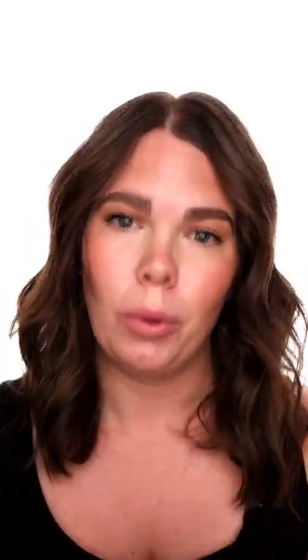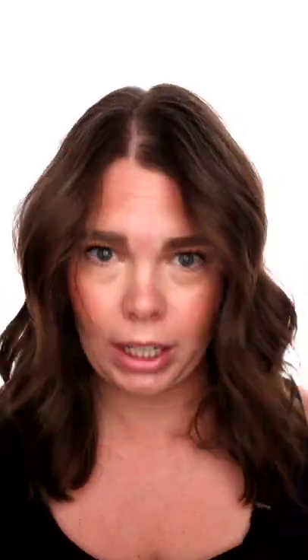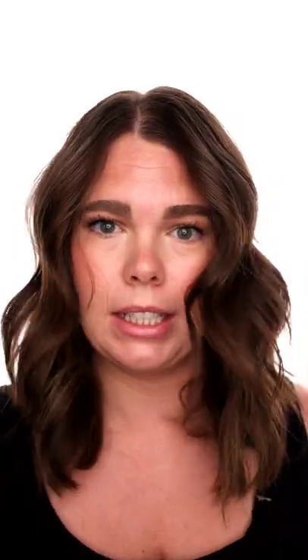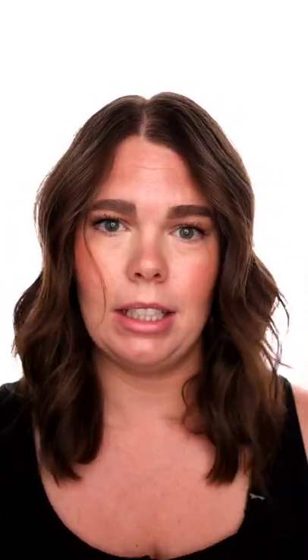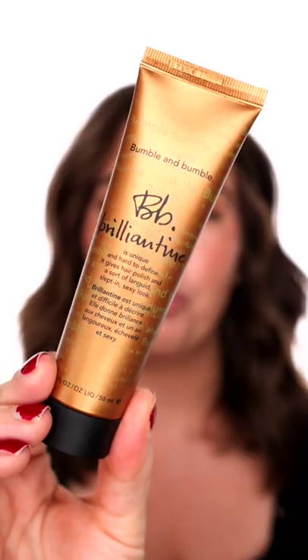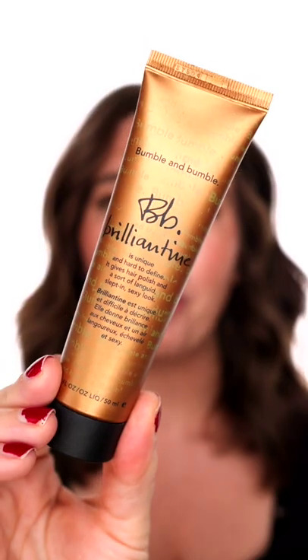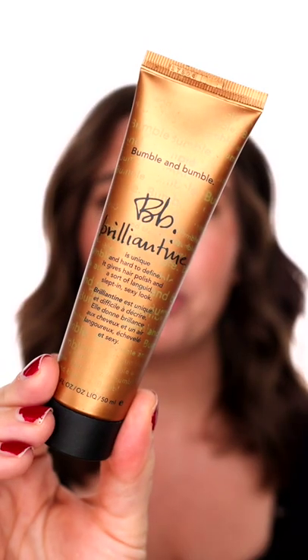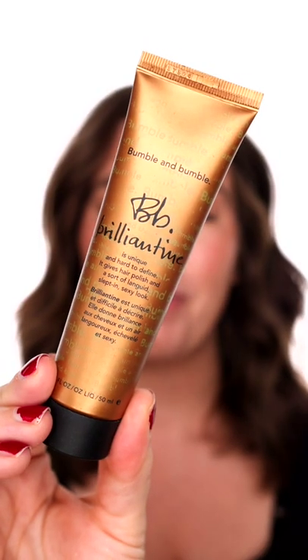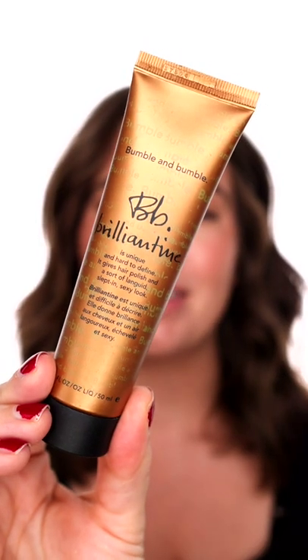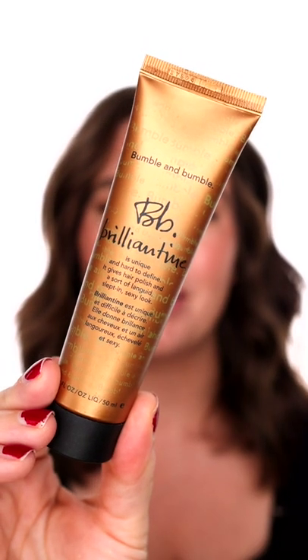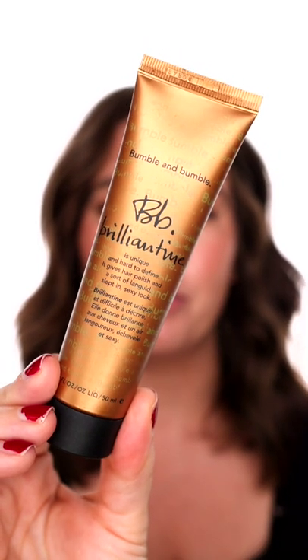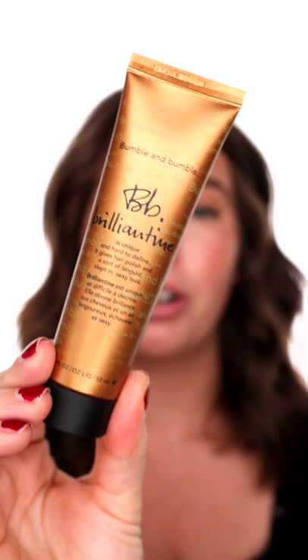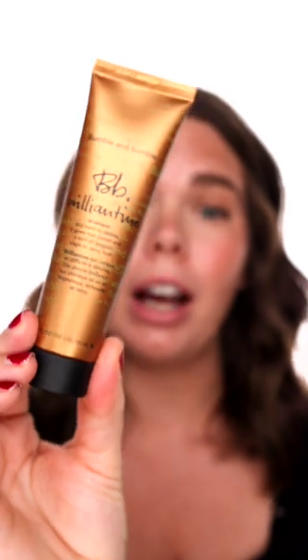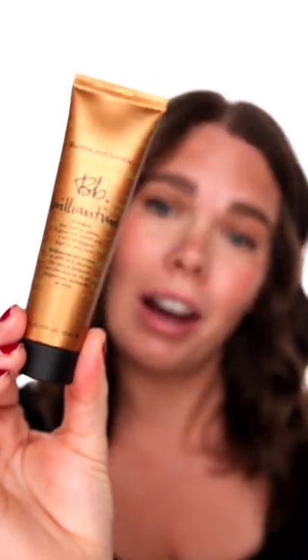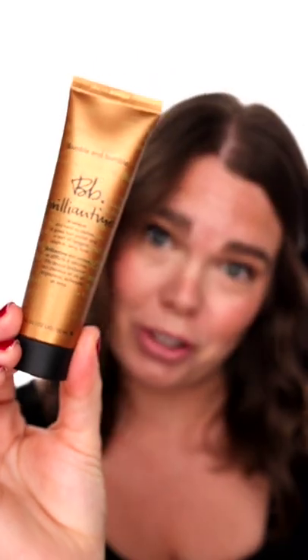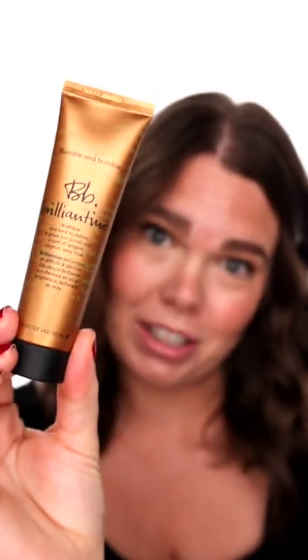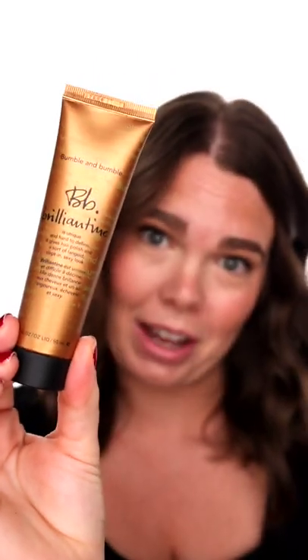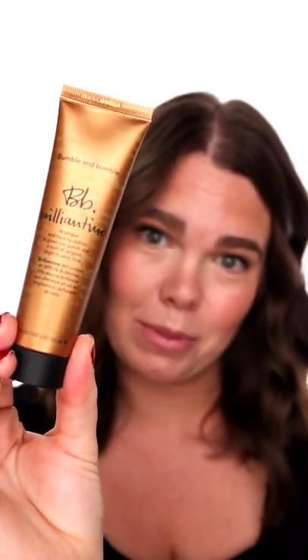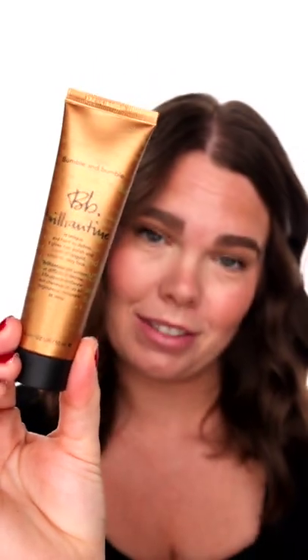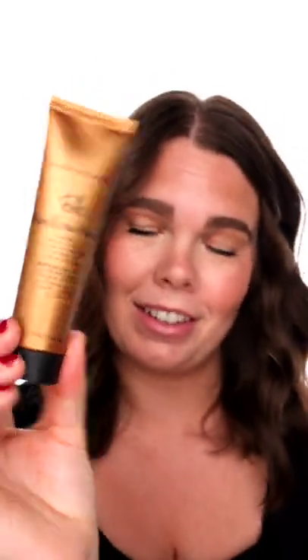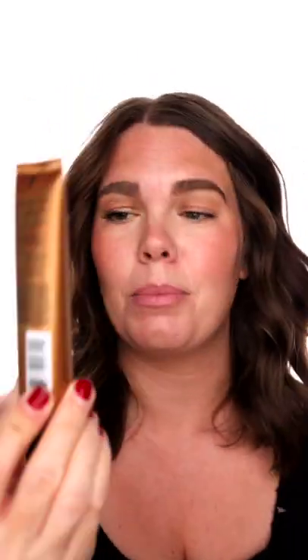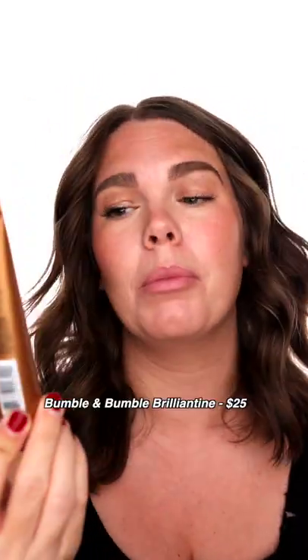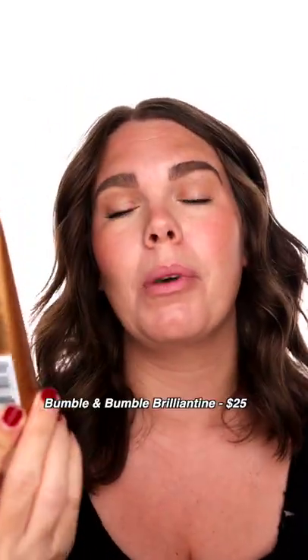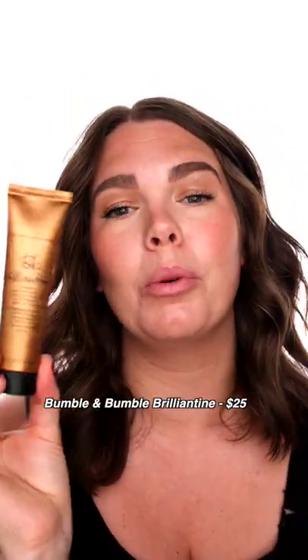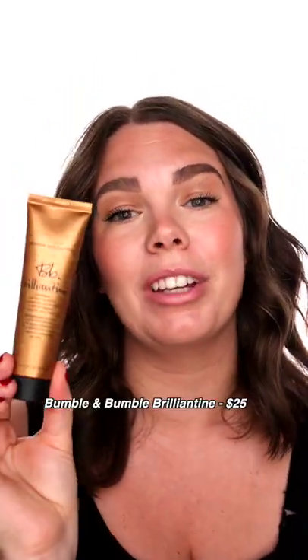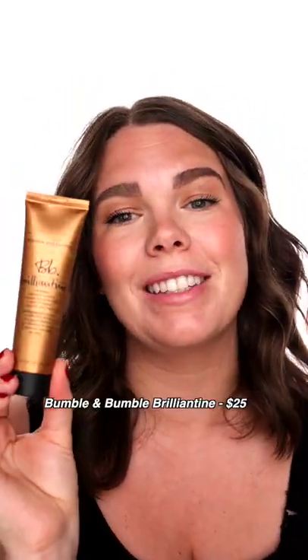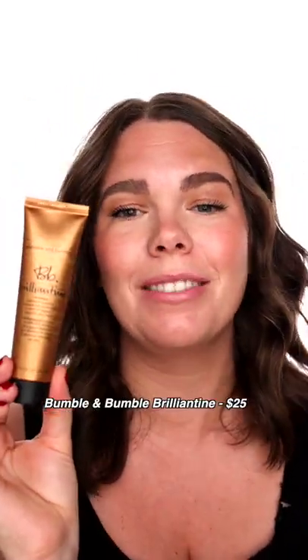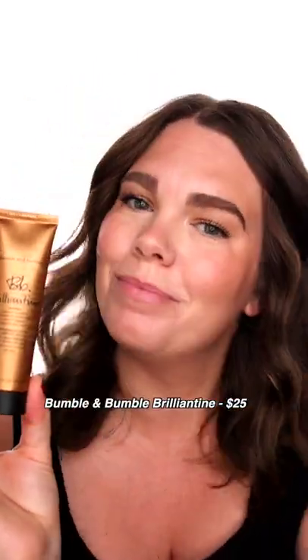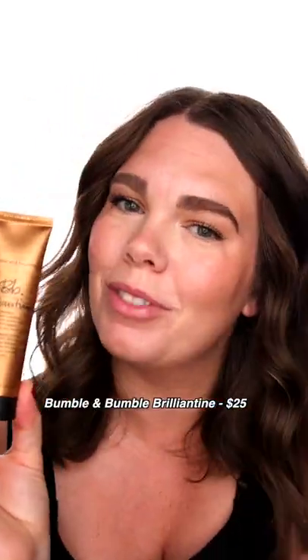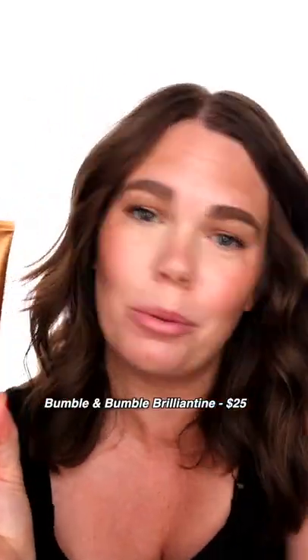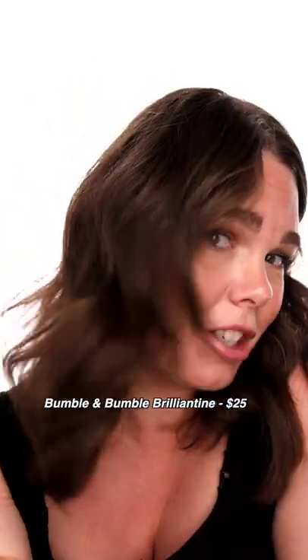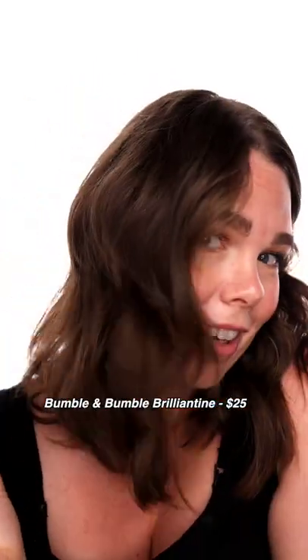What is it? You've probably passed it in Sephora a hundred times. It's Bumble and Bumble Brillianteen. Tell me what you think.